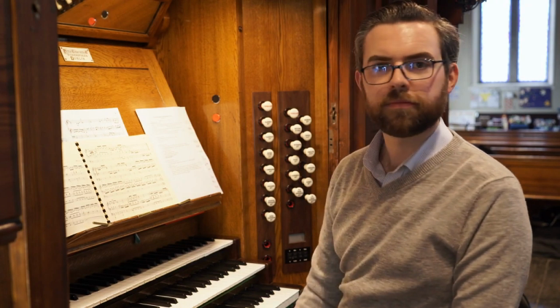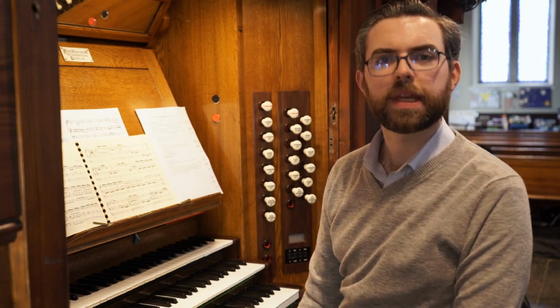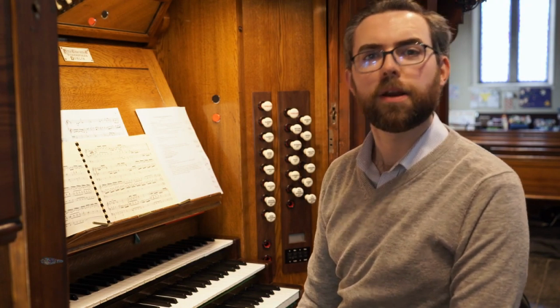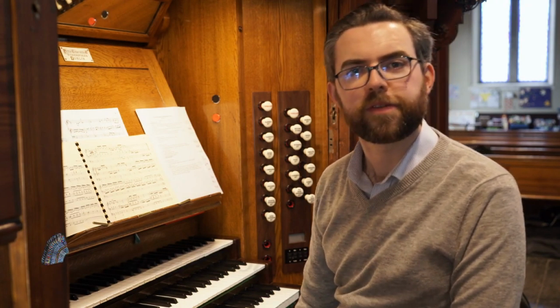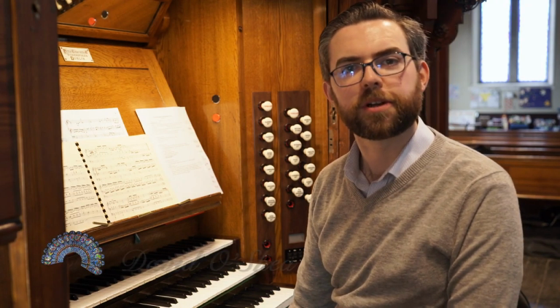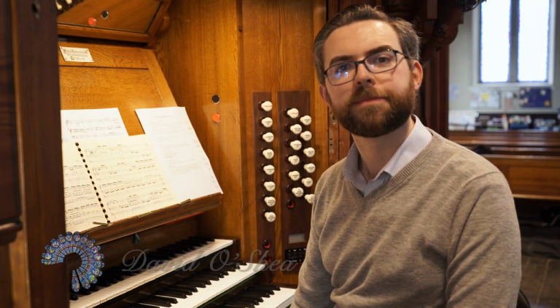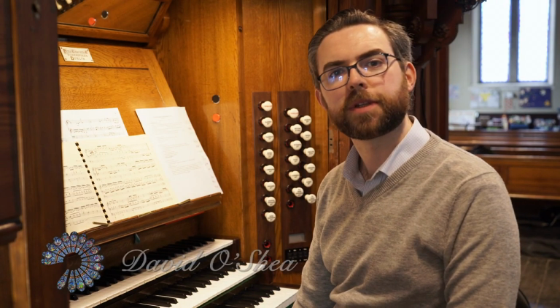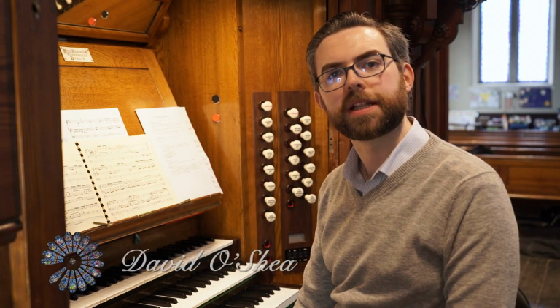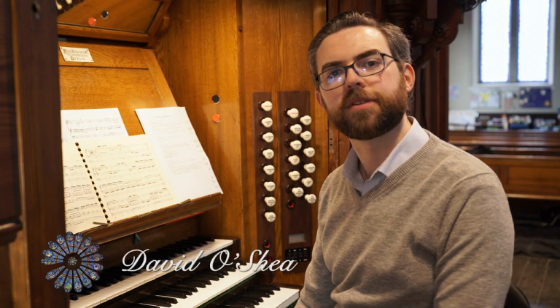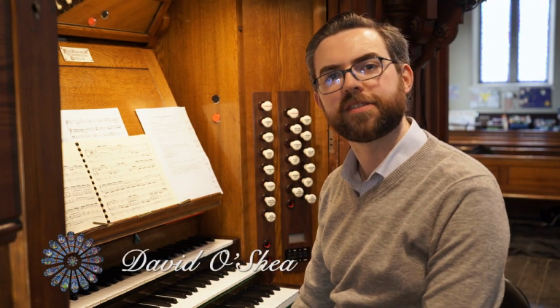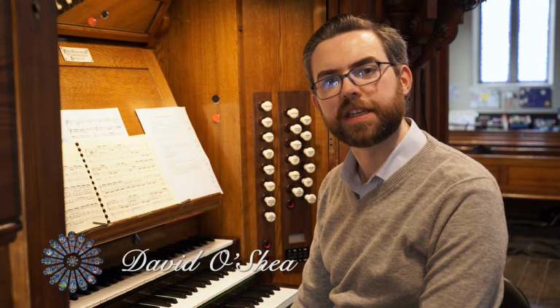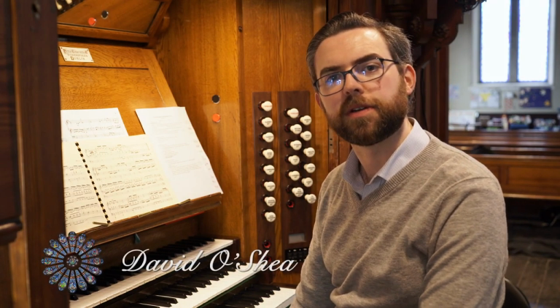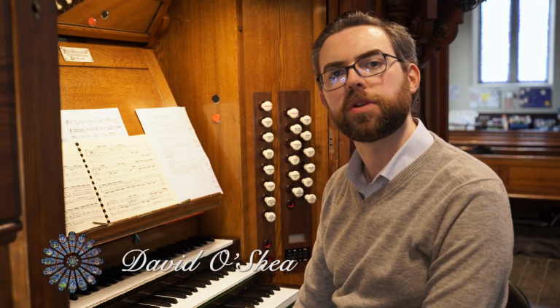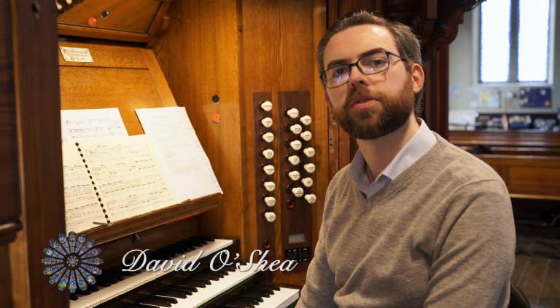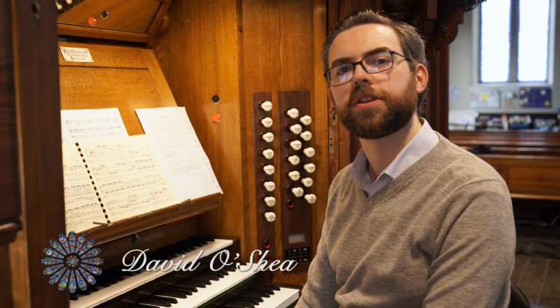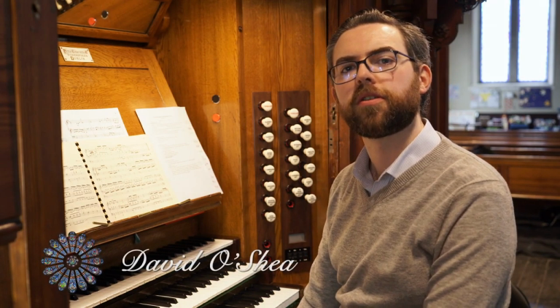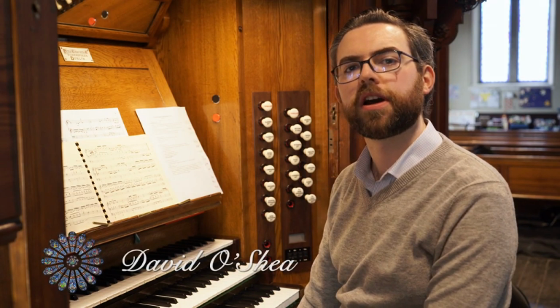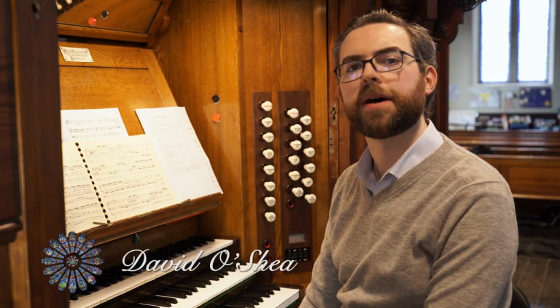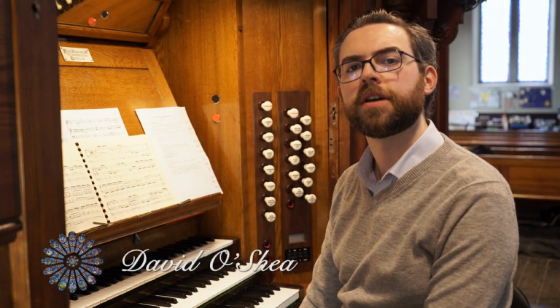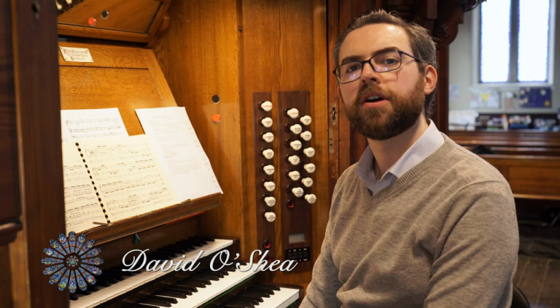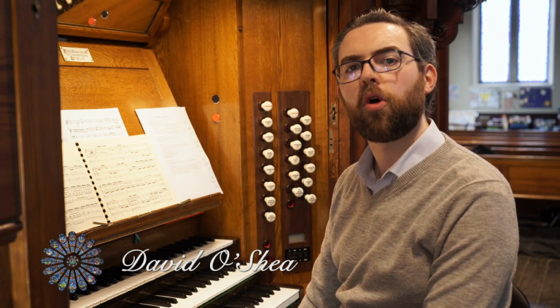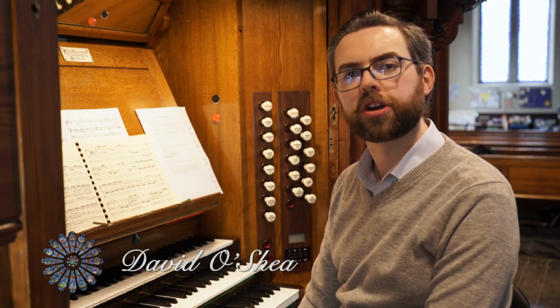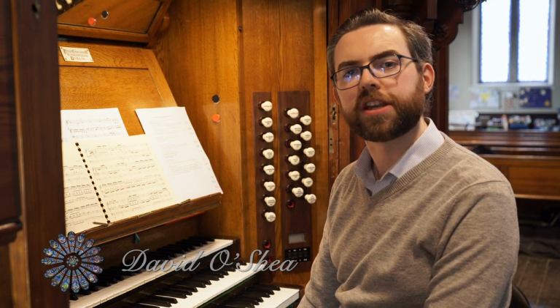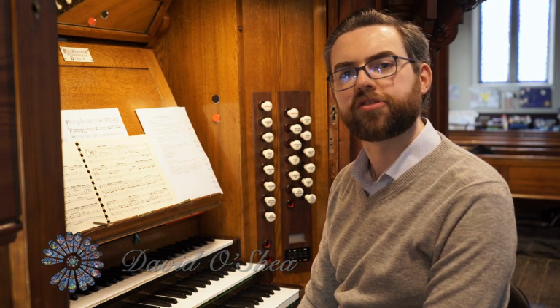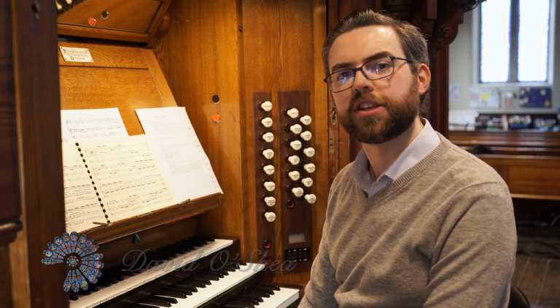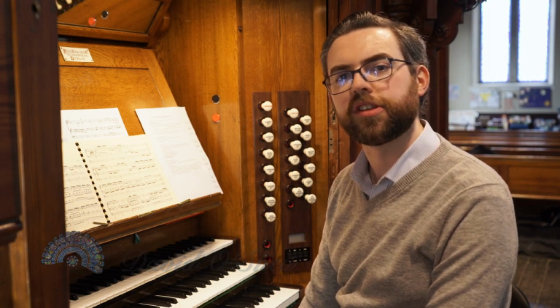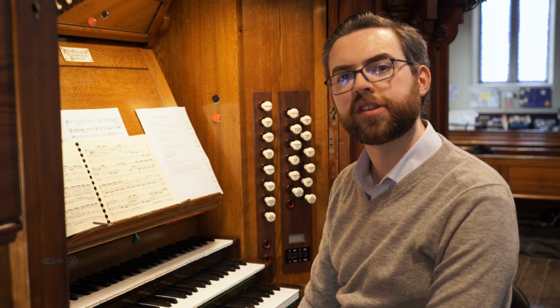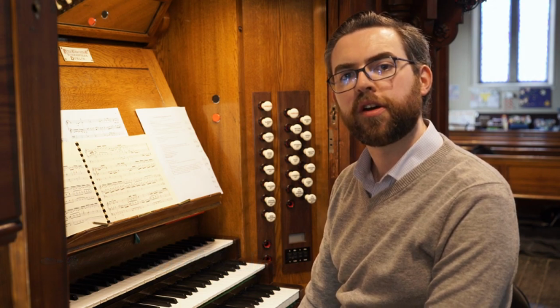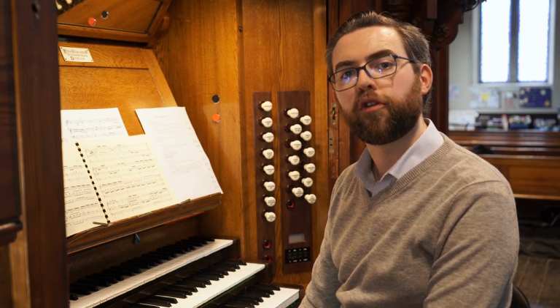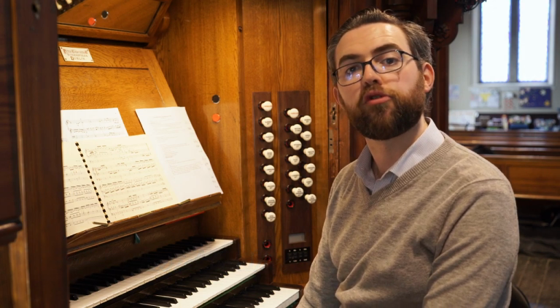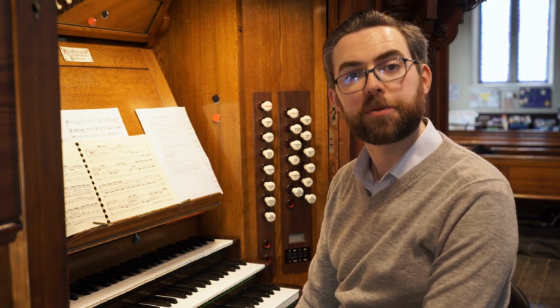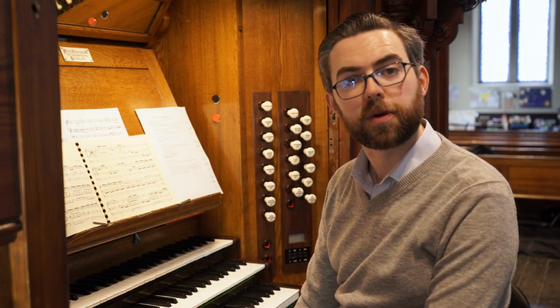Hello everybody, welcome to this video in which we're going to talk about organ registrations for repertoire.